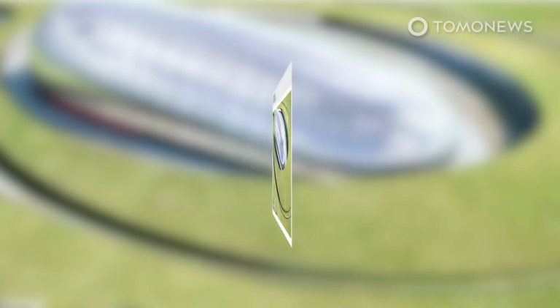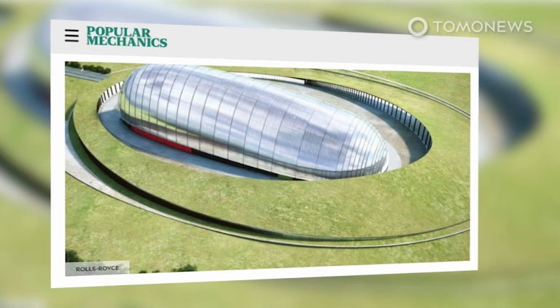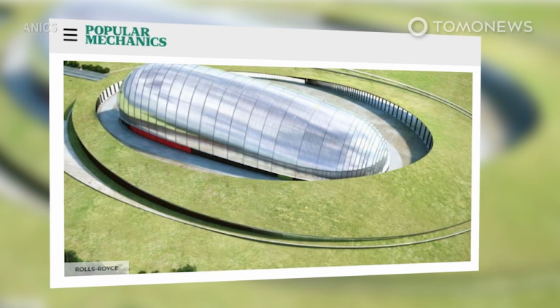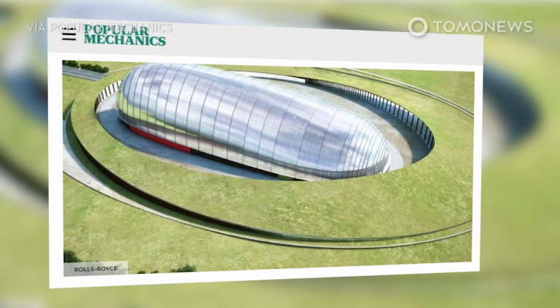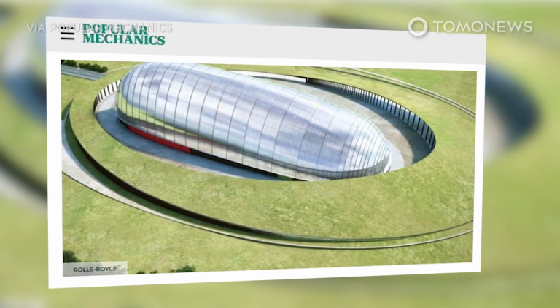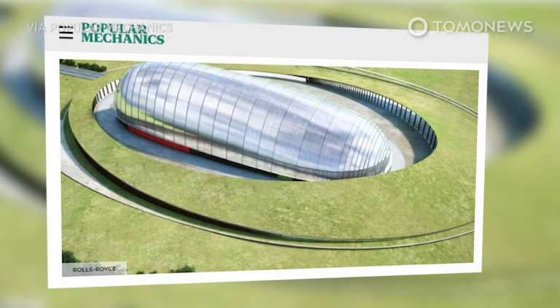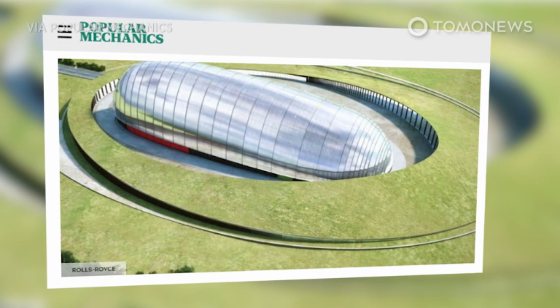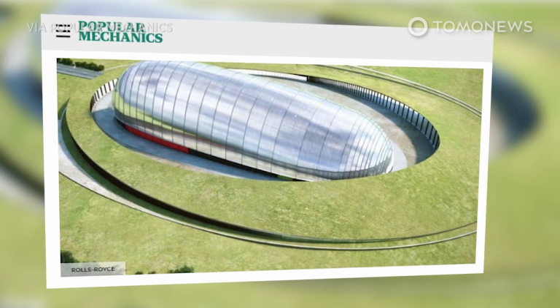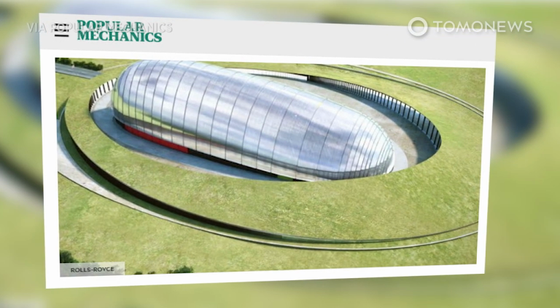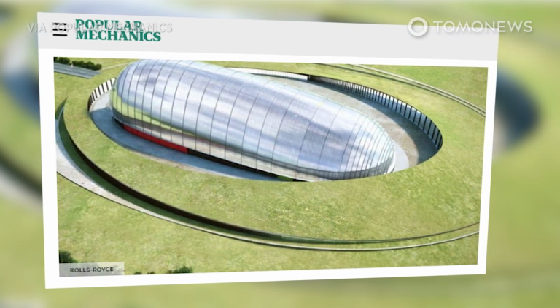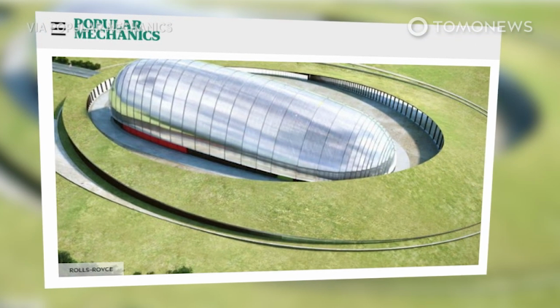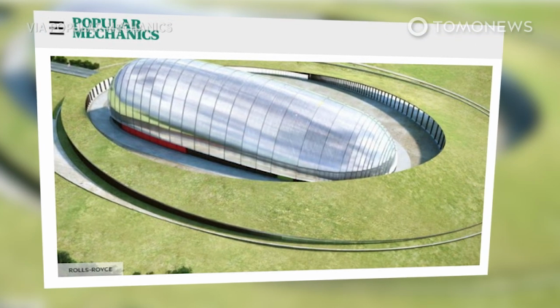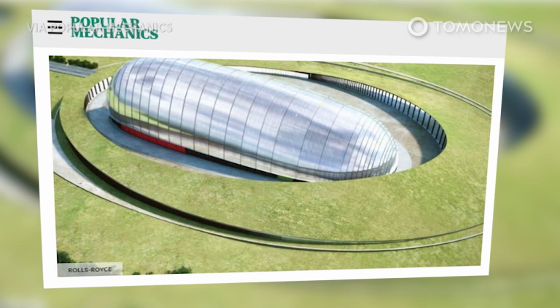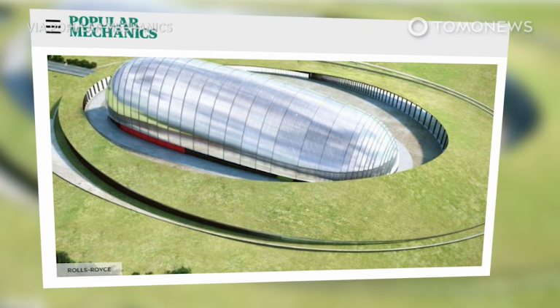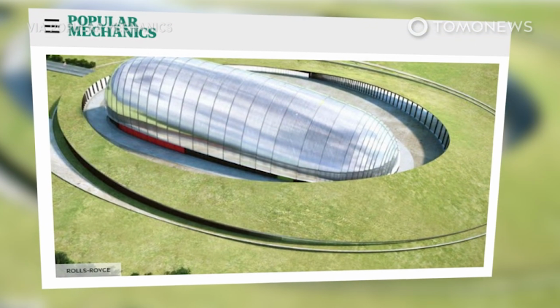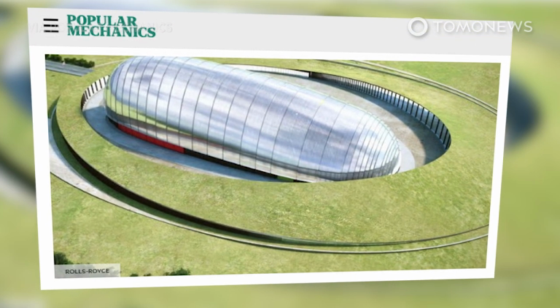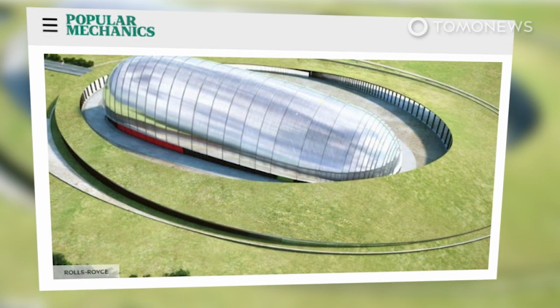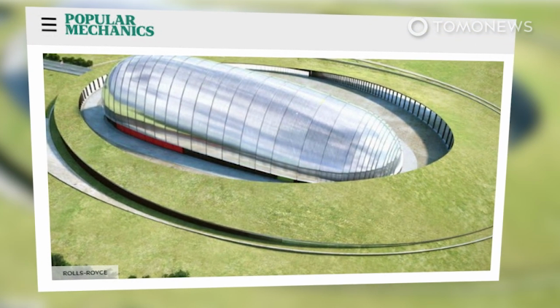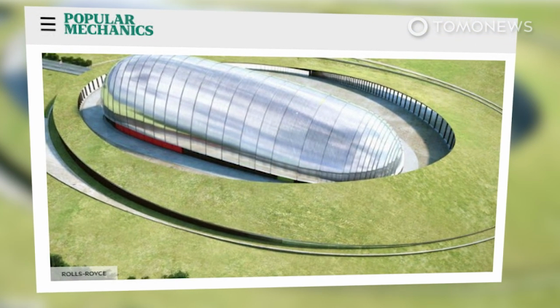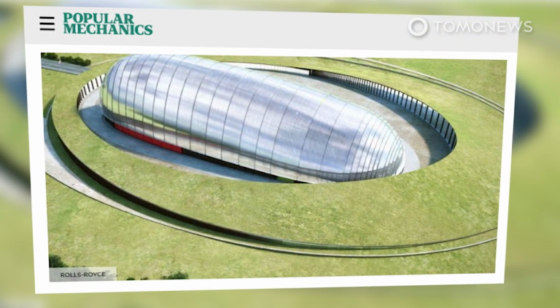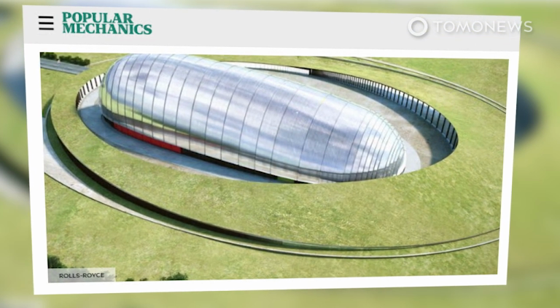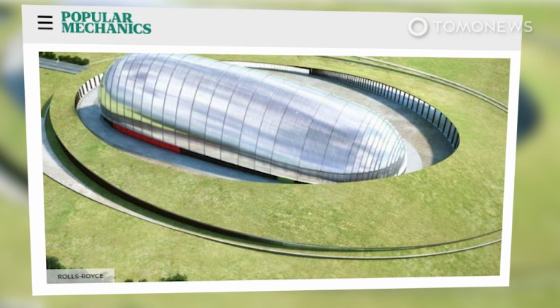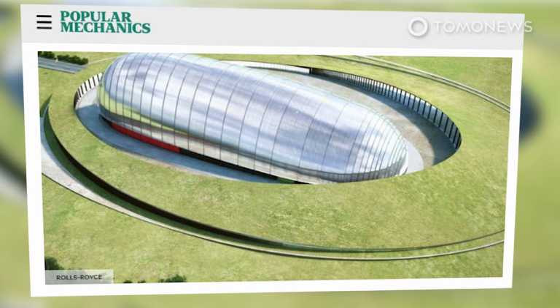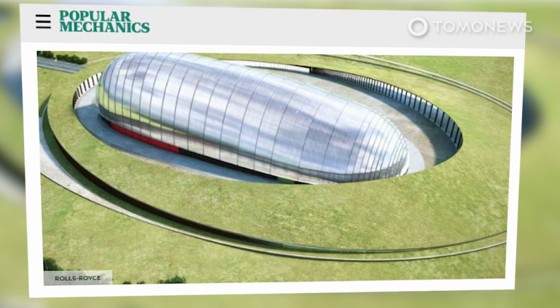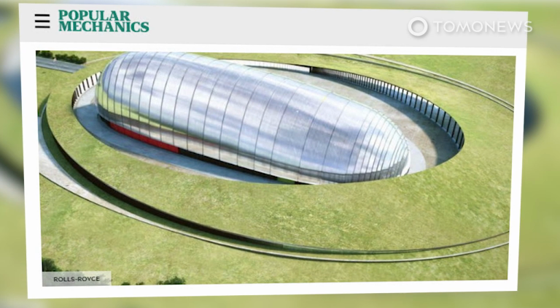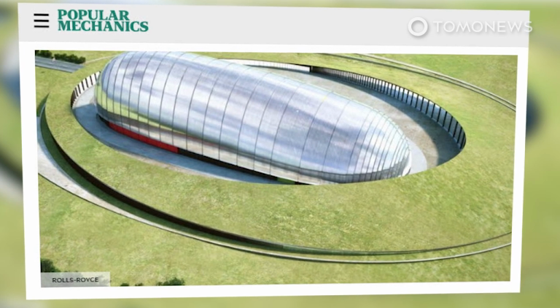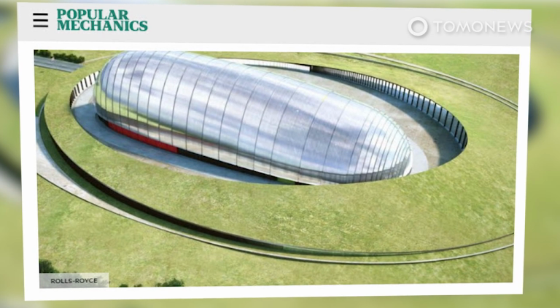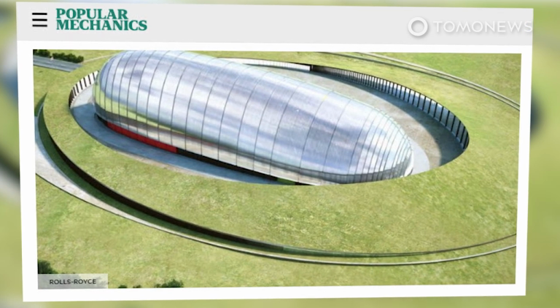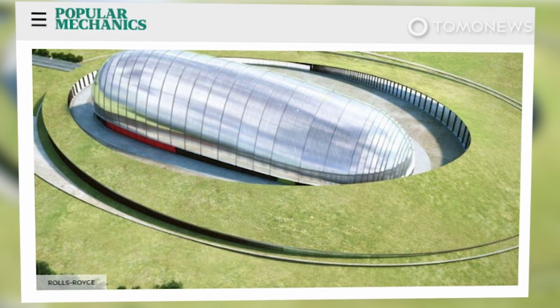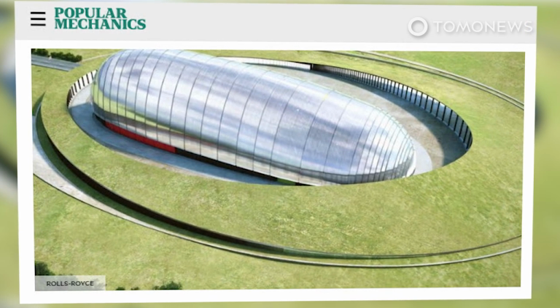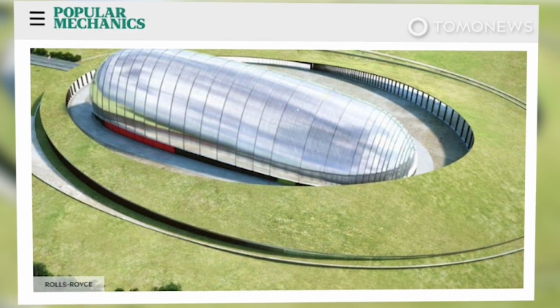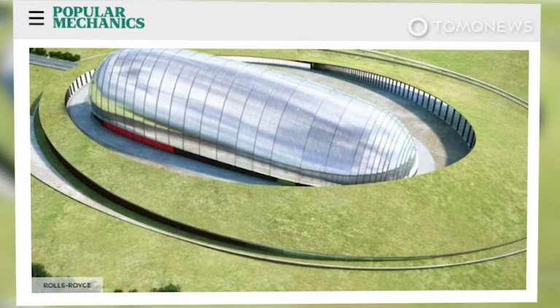Rolls-Royce said it also plans to sell these tiny modular reactors to other foreign countries, such as Canada, the US, and China.